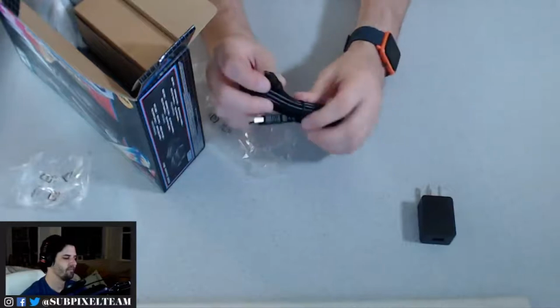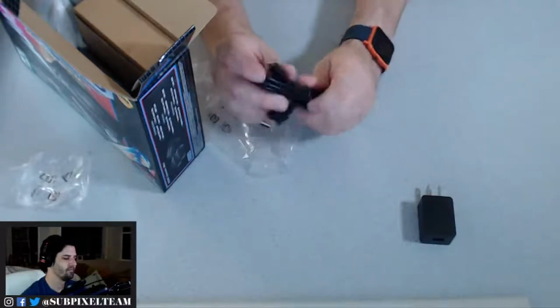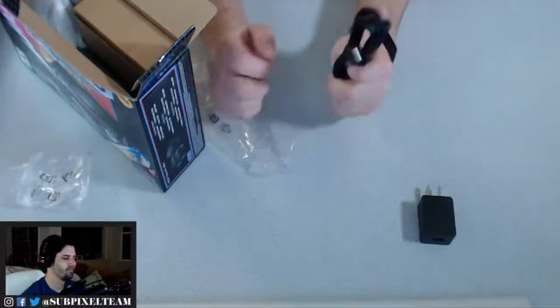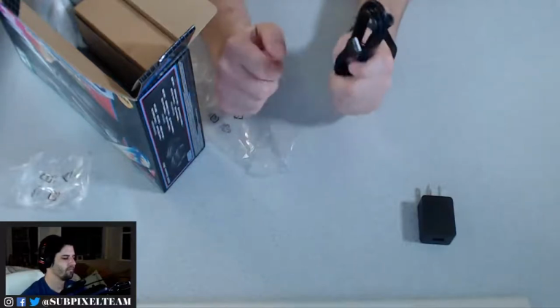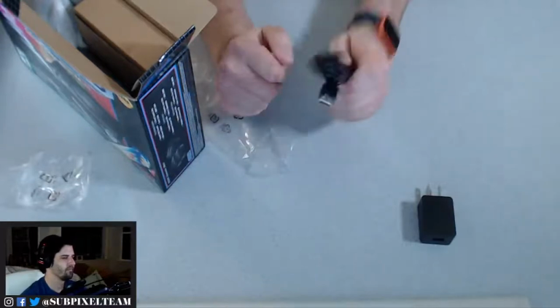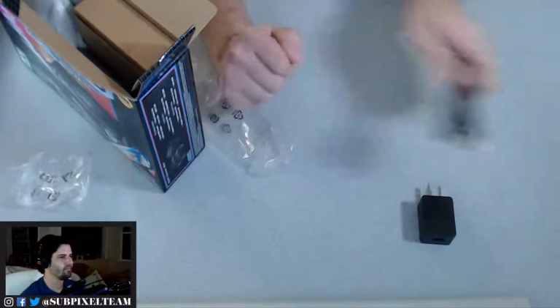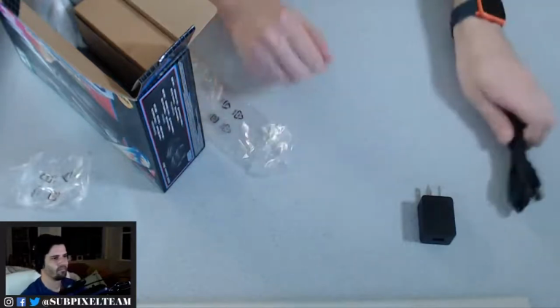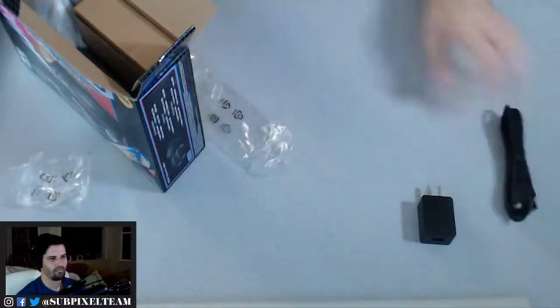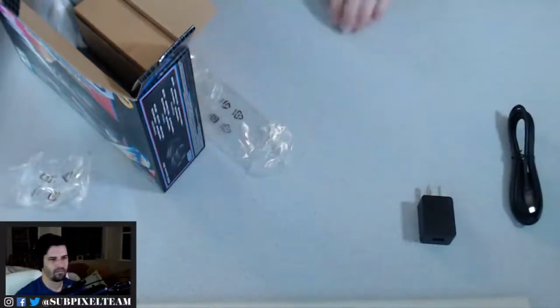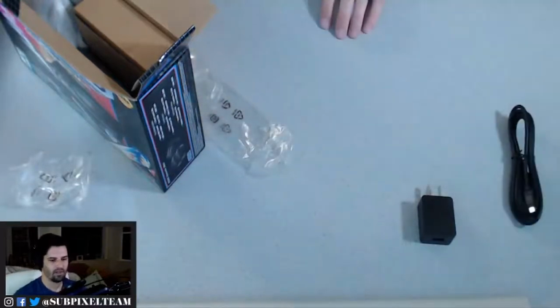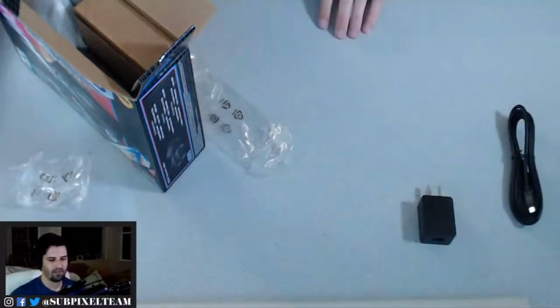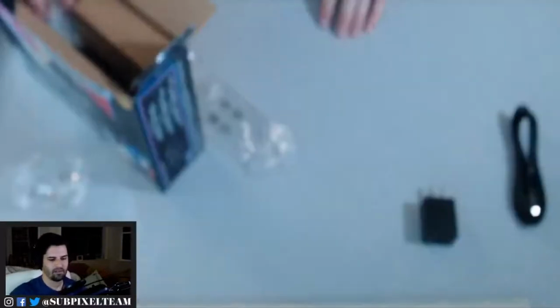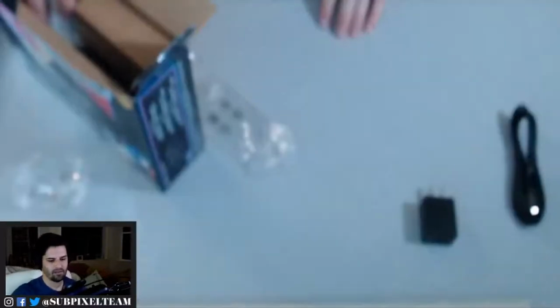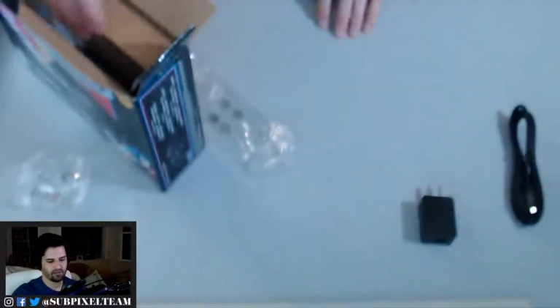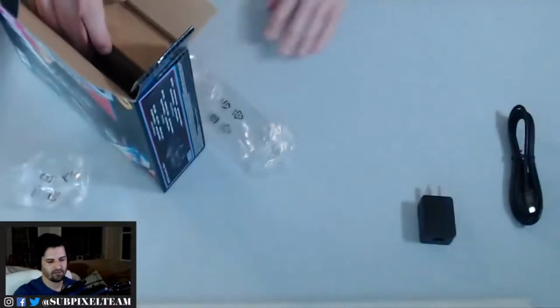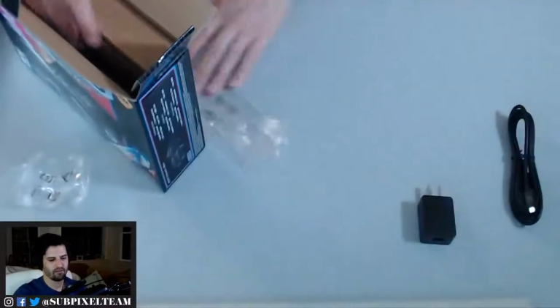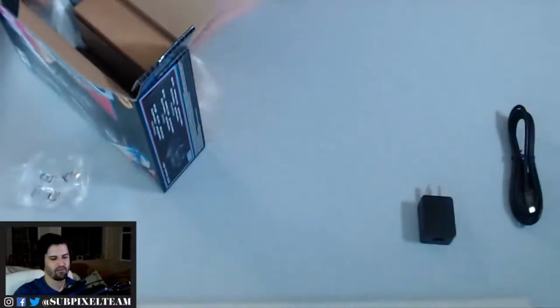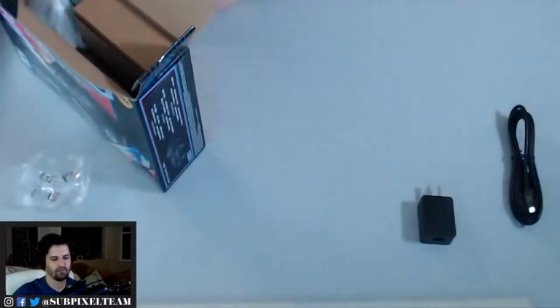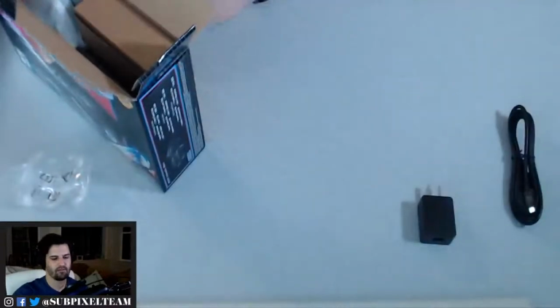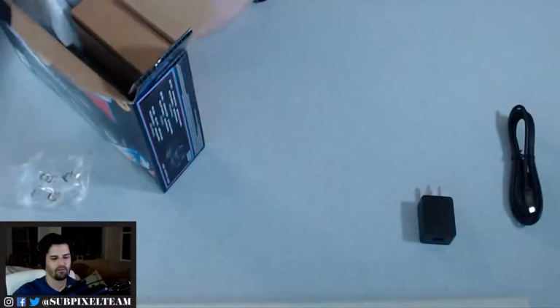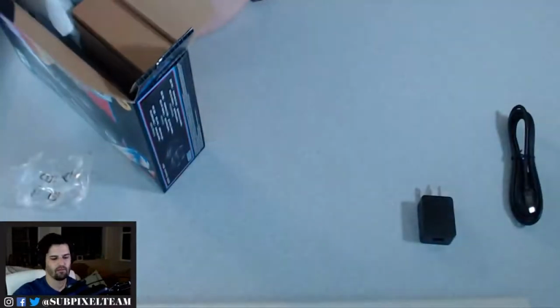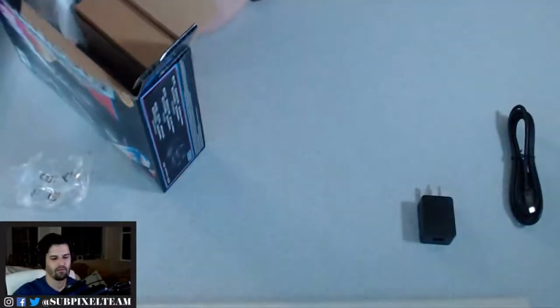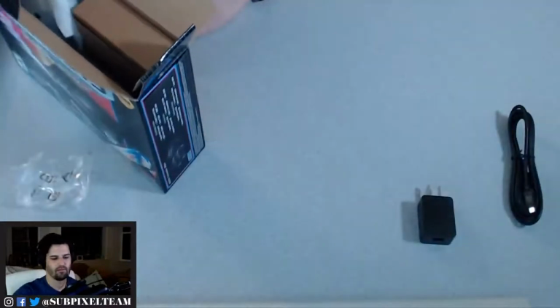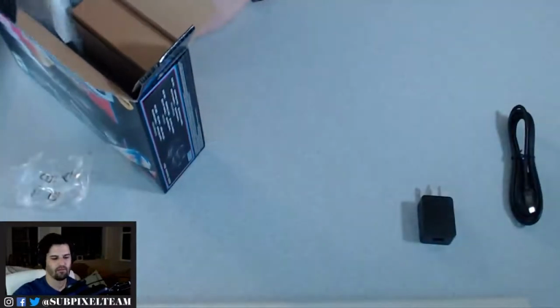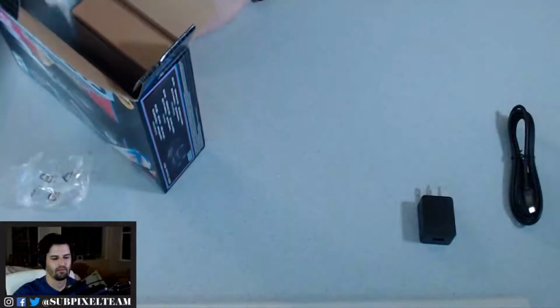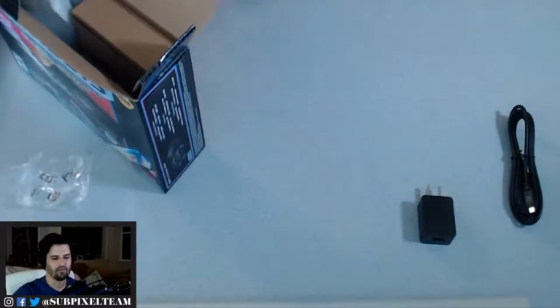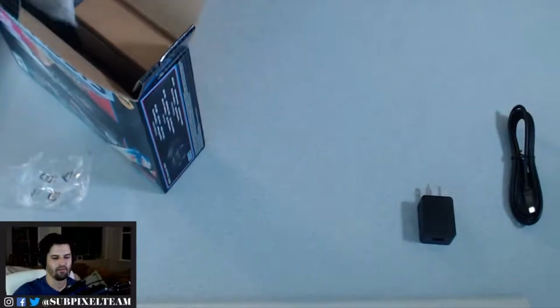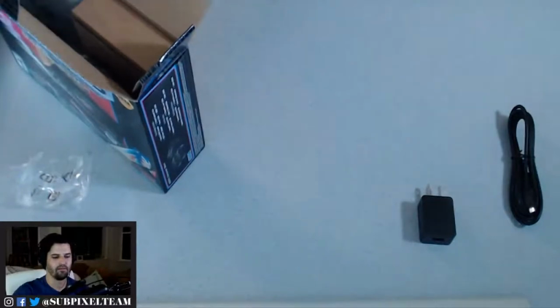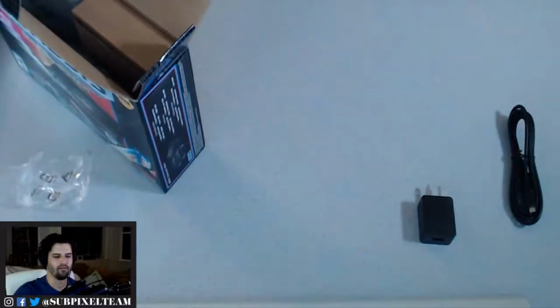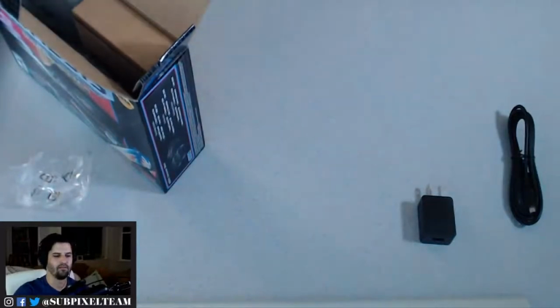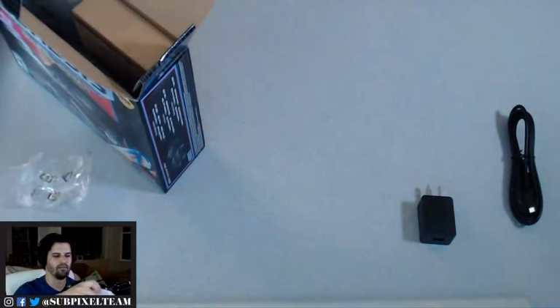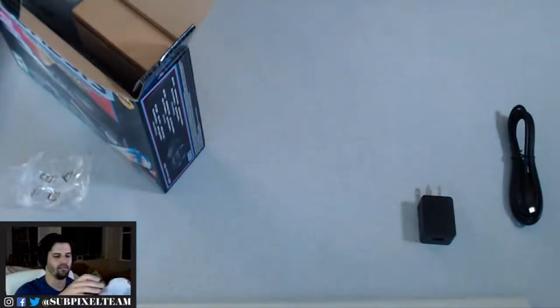They didn't want to have to make multiple different bricks and worry about different SKUs for territories, which being in the somewhat hardware game makes sense. Because then you'd have a different box for the UK versus France because you'd have a different power adapter in it. Whereas if you don't include the power adapter, you can have the same box.